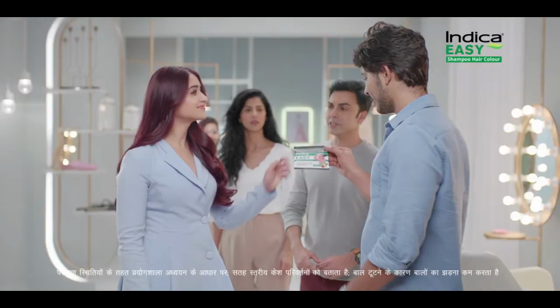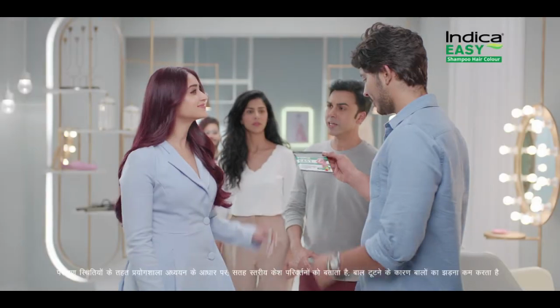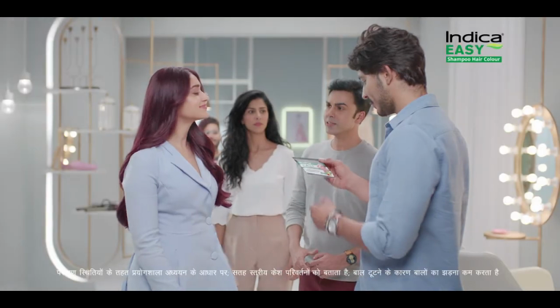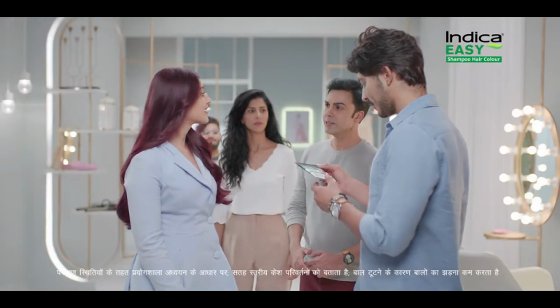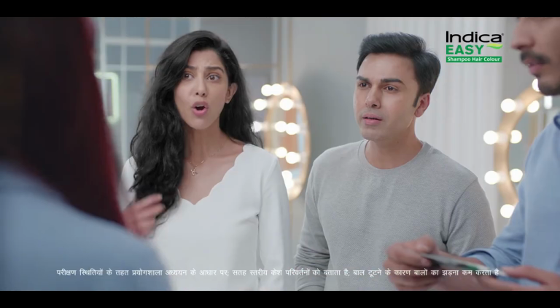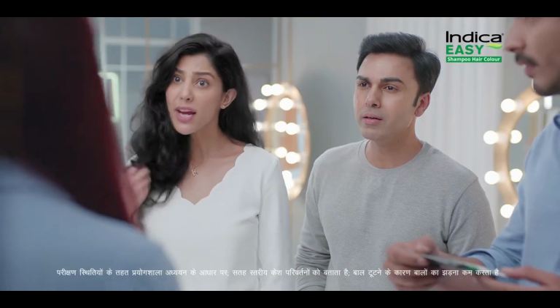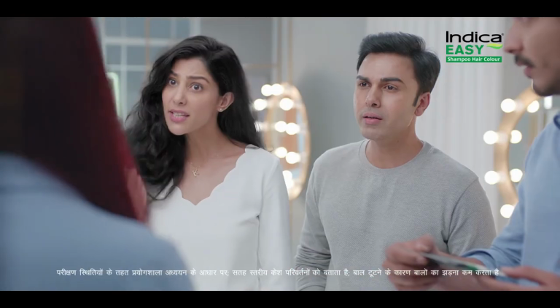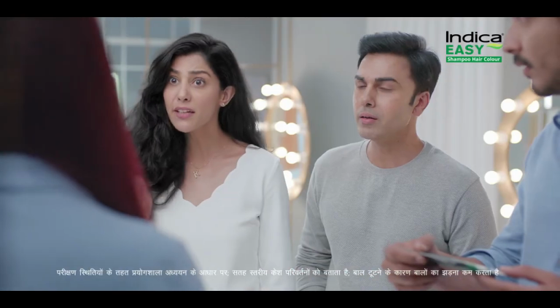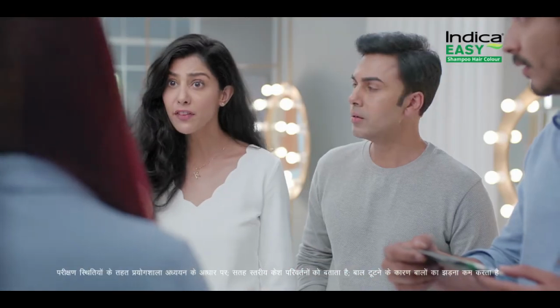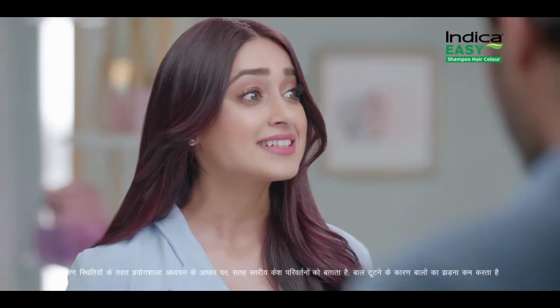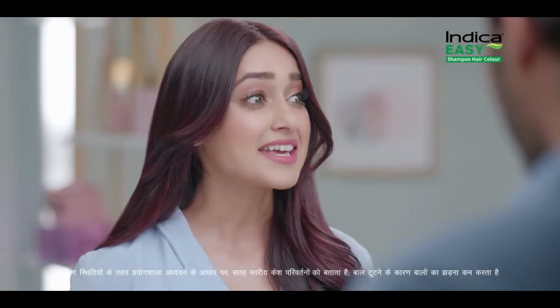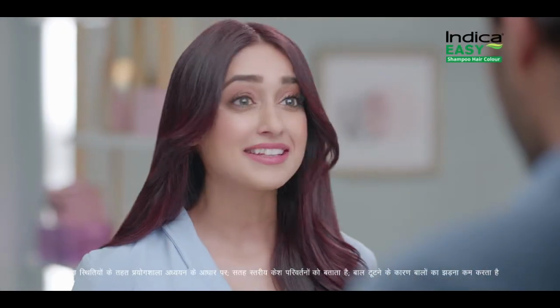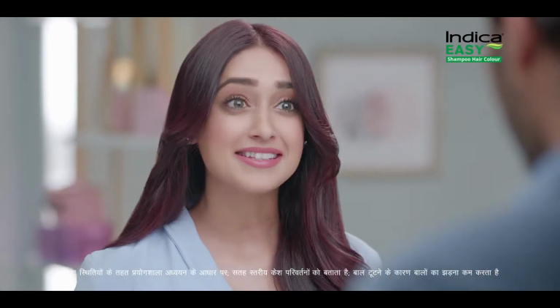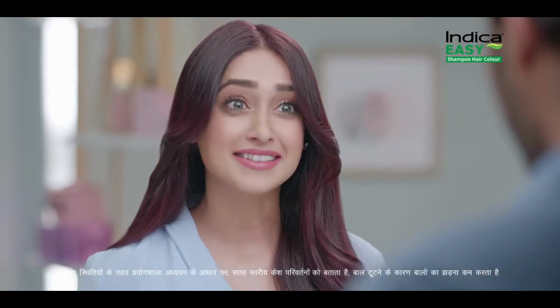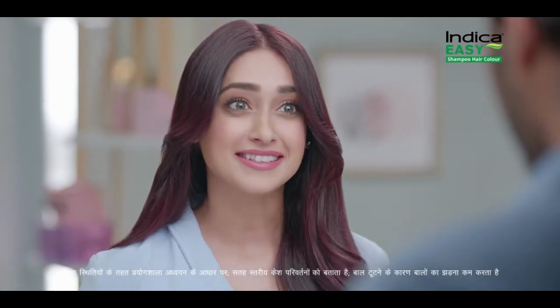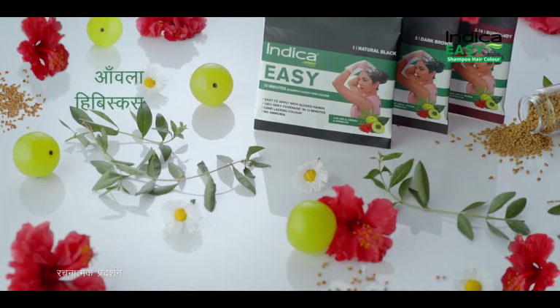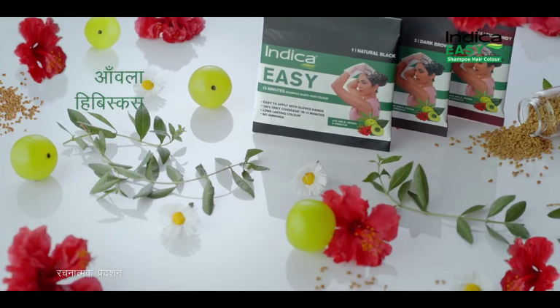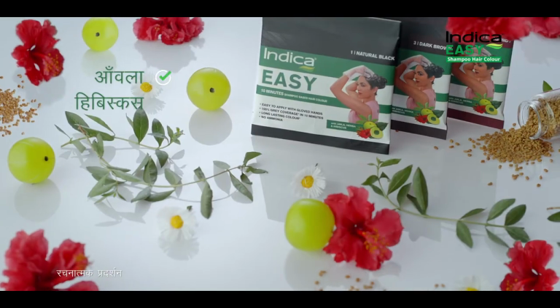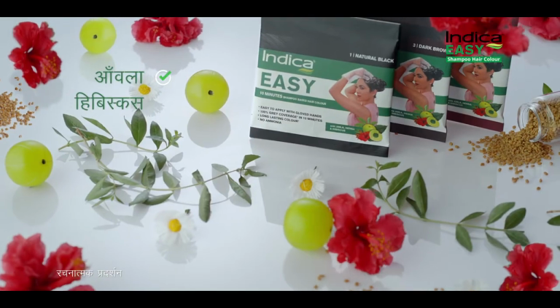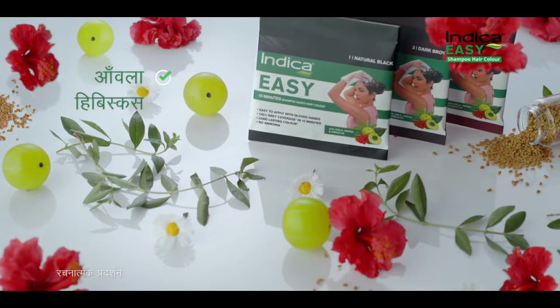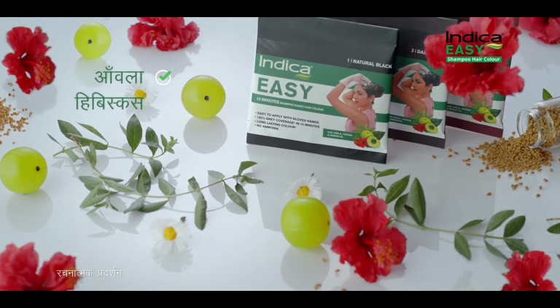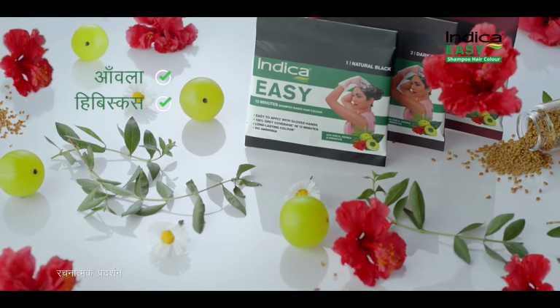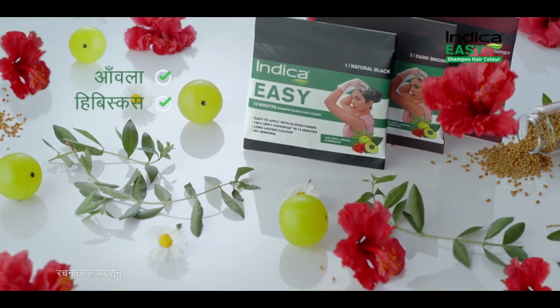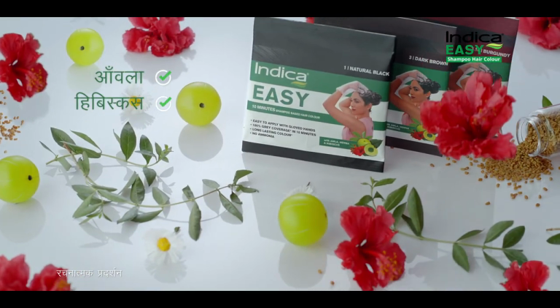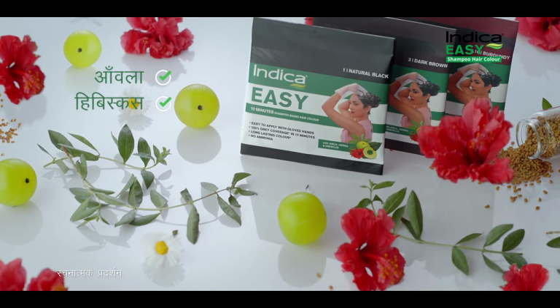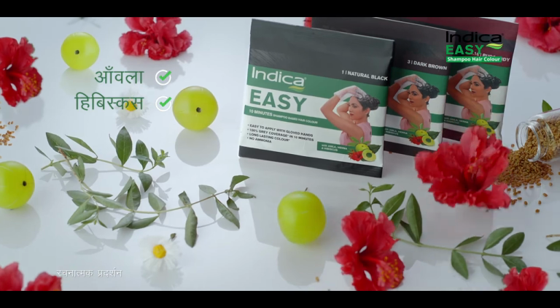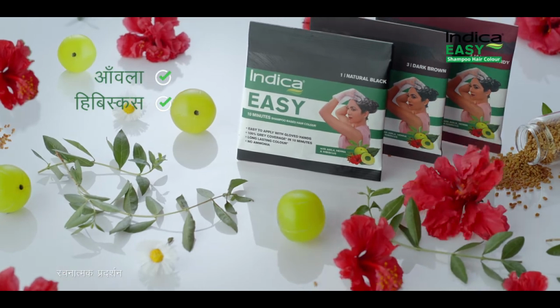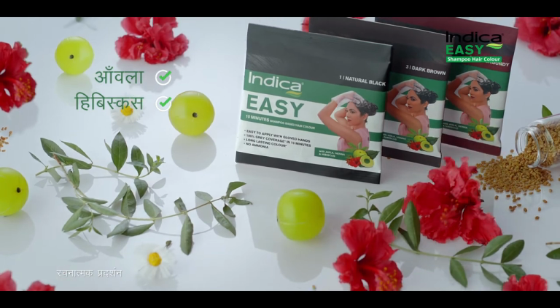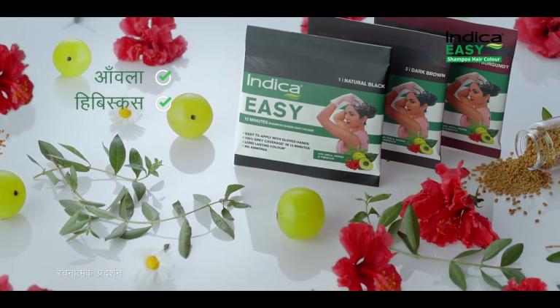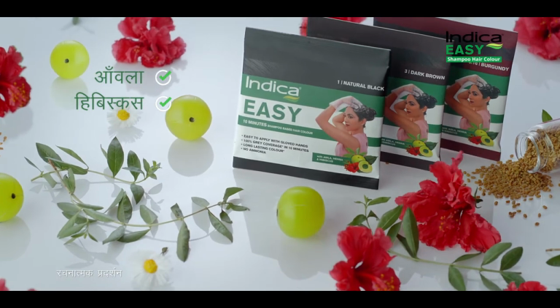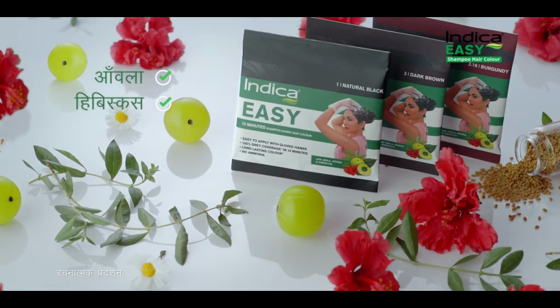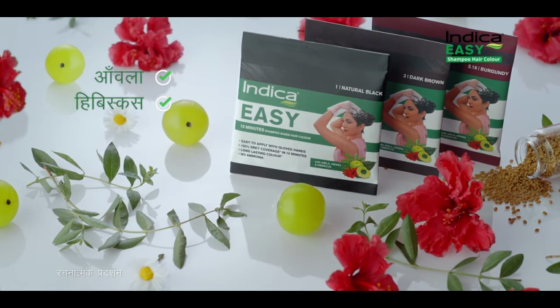But how easy is it? And hair safety? Take it easy! In this, there are benefits — no ammonia, no tension.